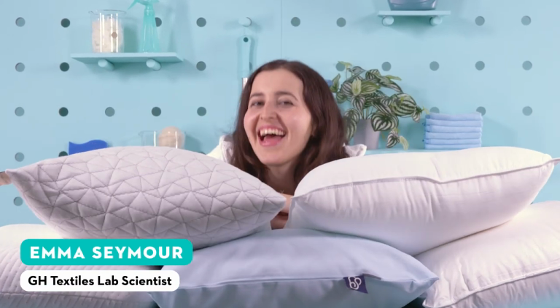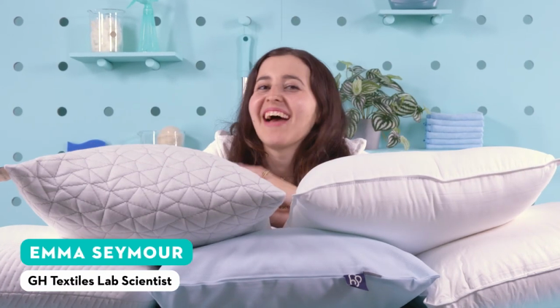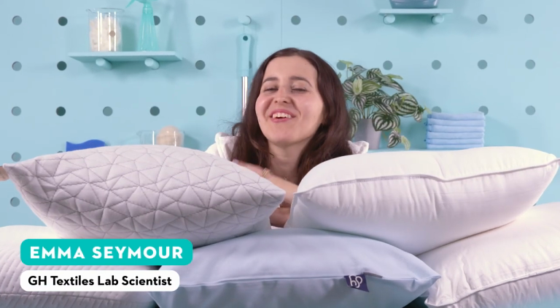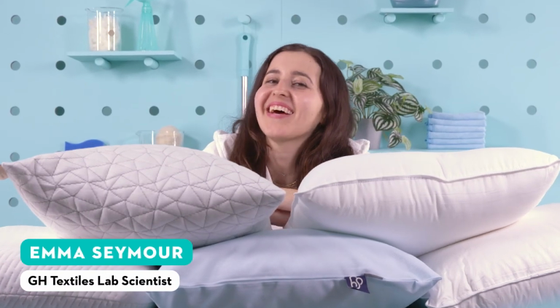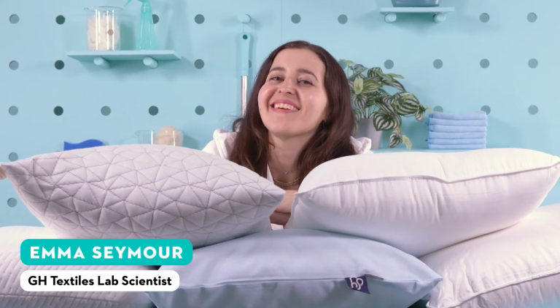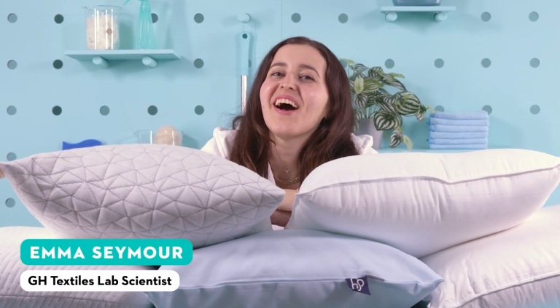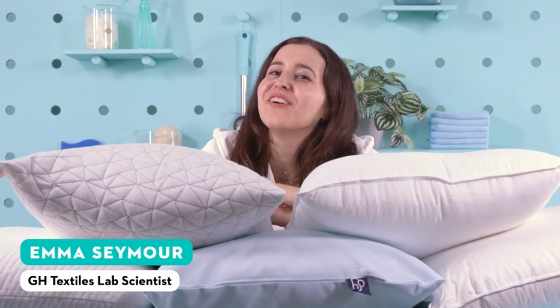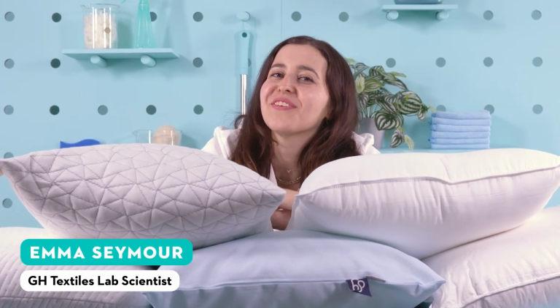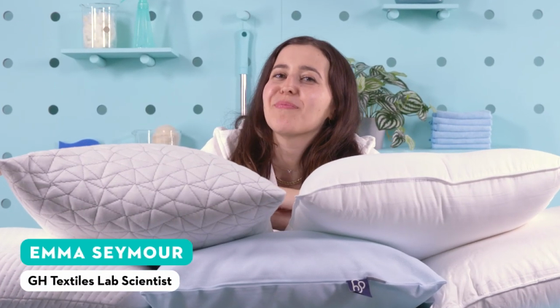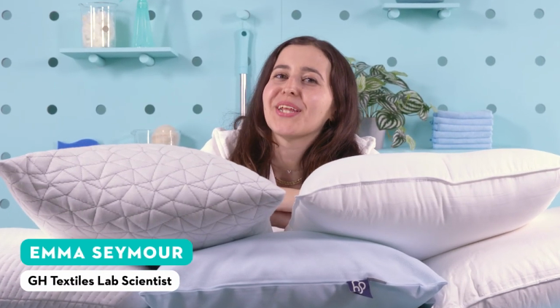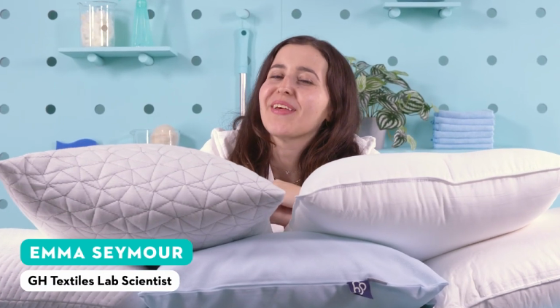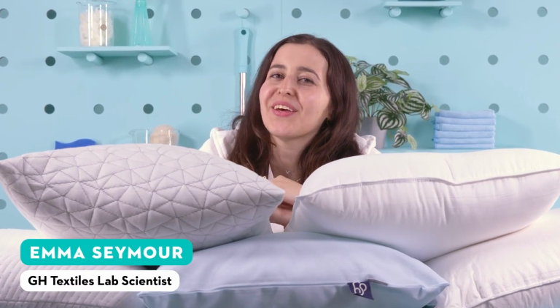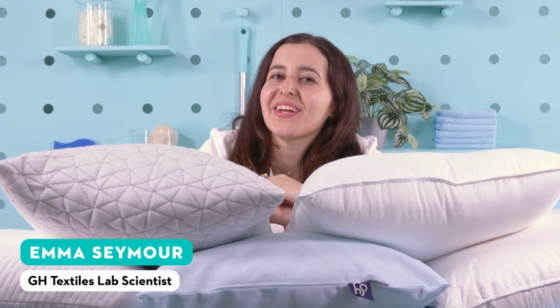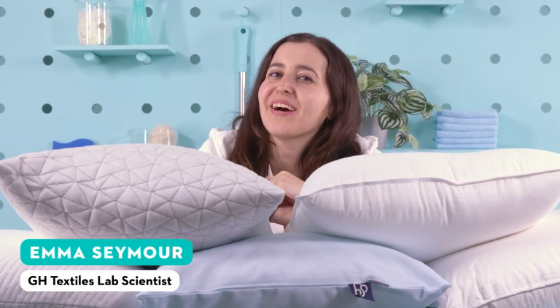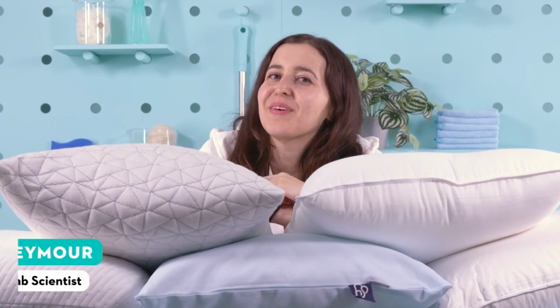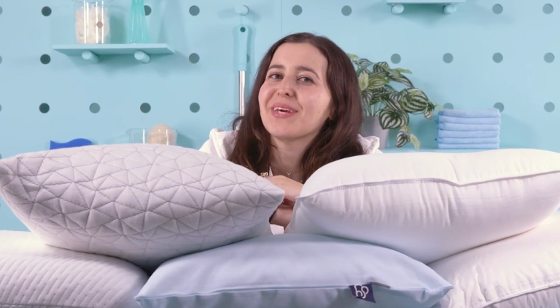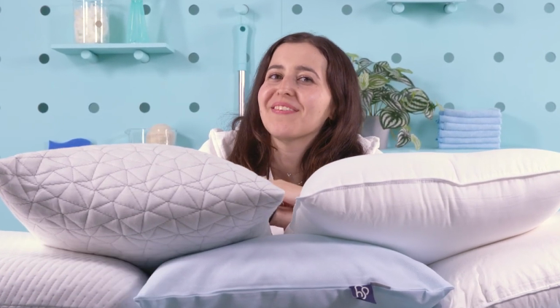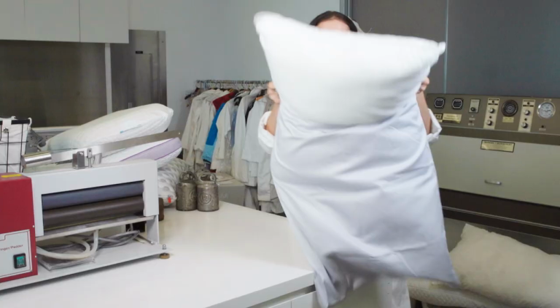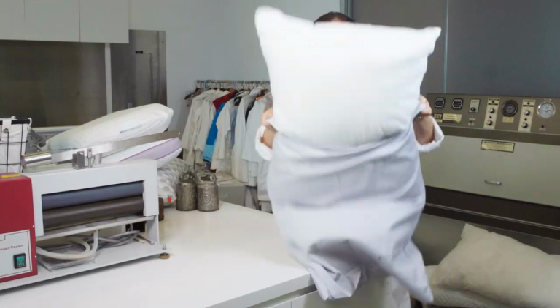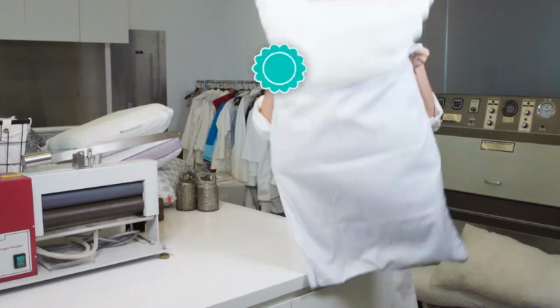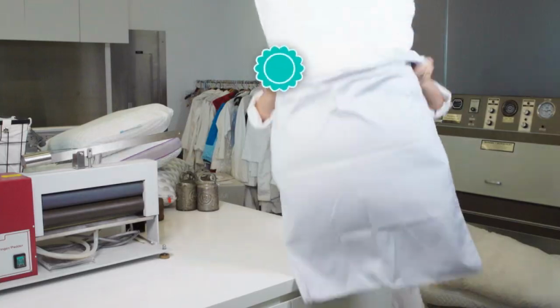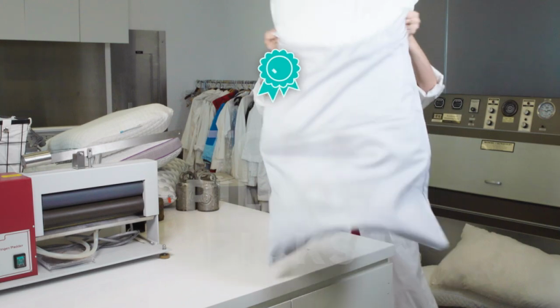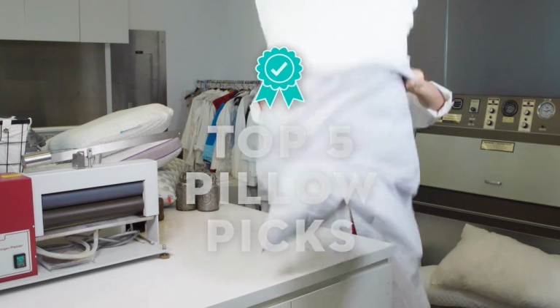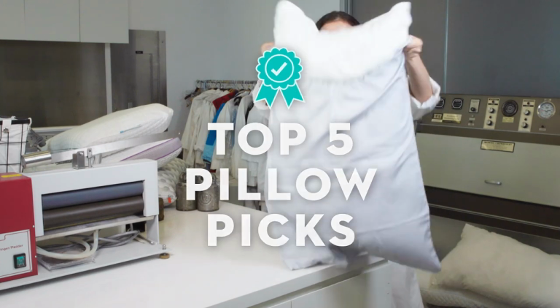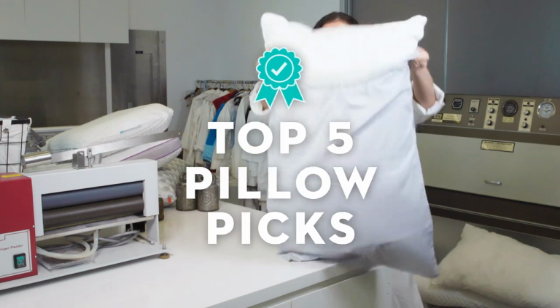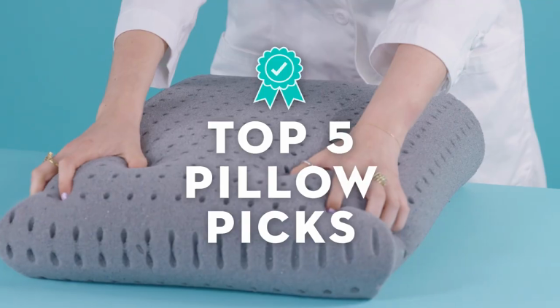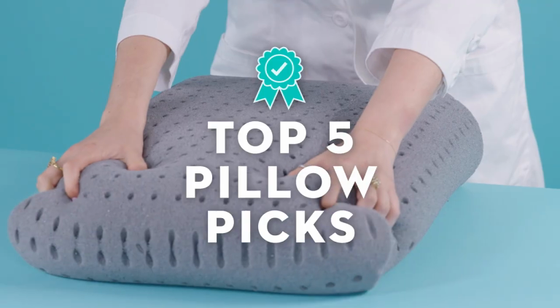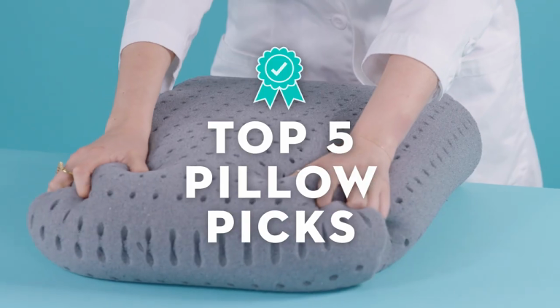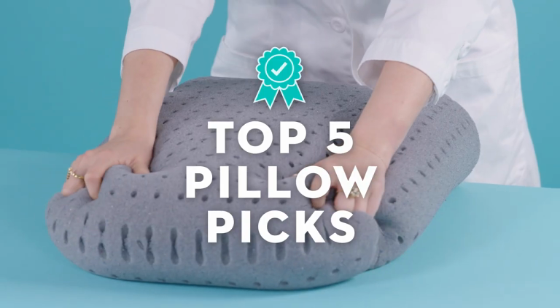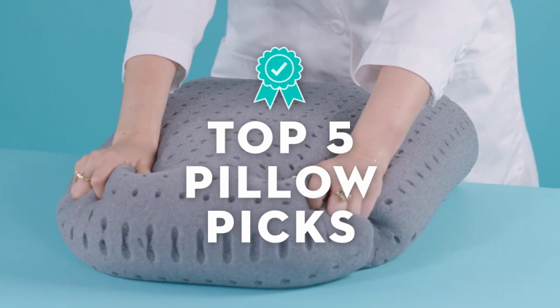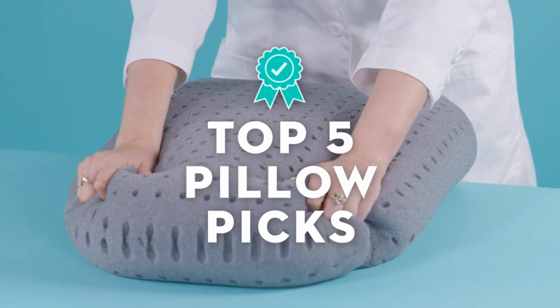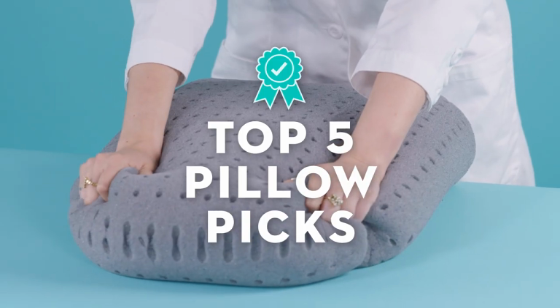After testing hundreds of pillows at the Good Housekeeping Institute, here are five of our top pillow picks.